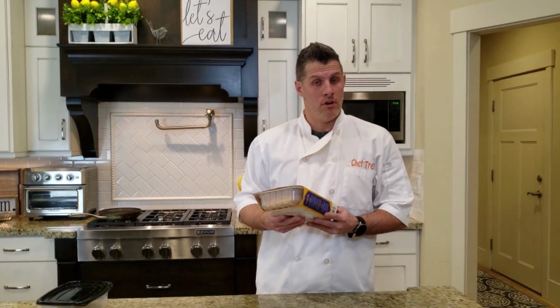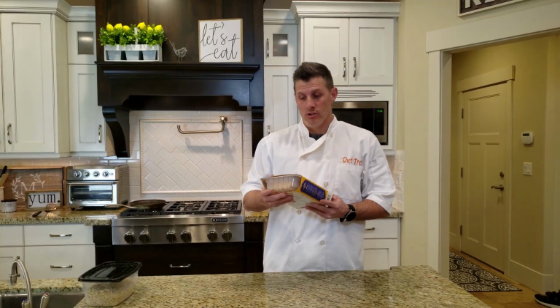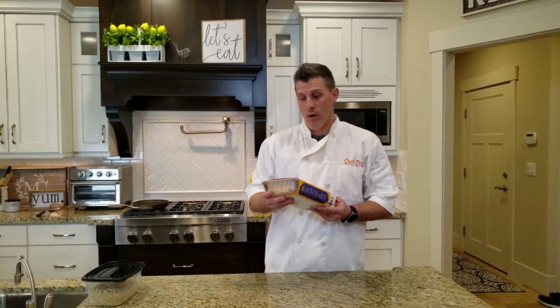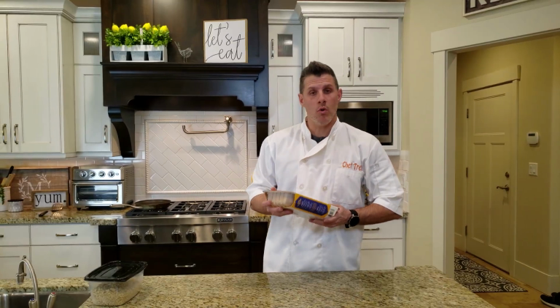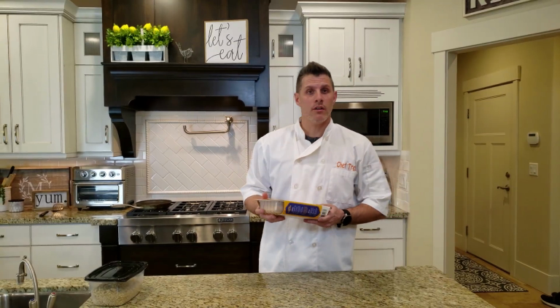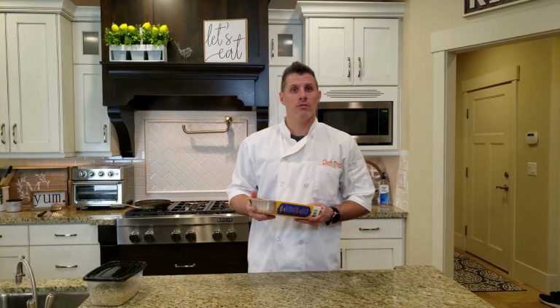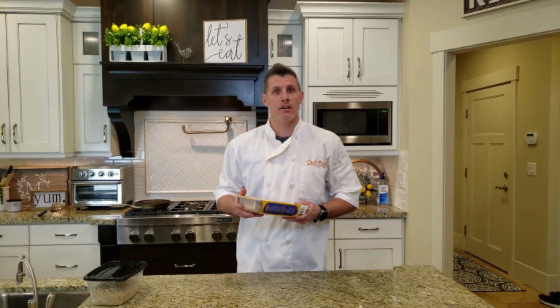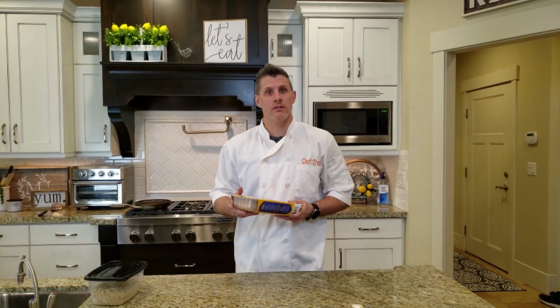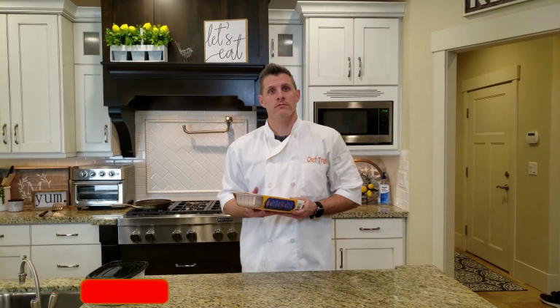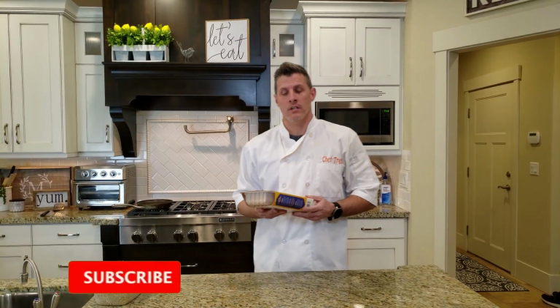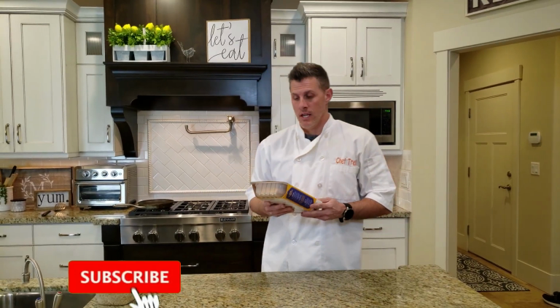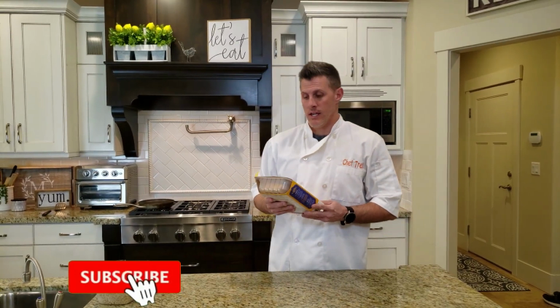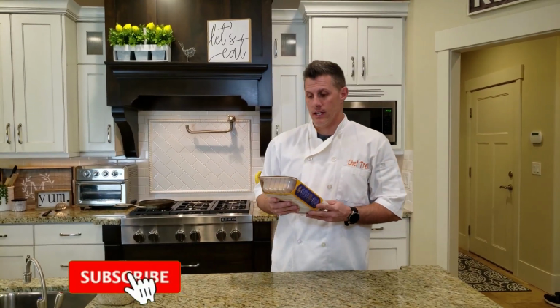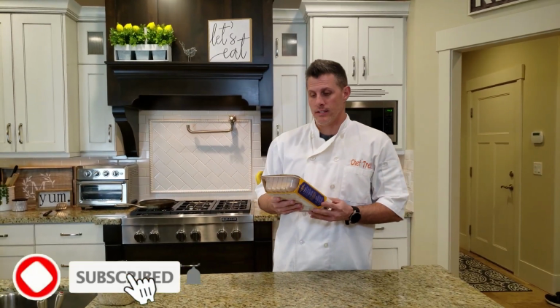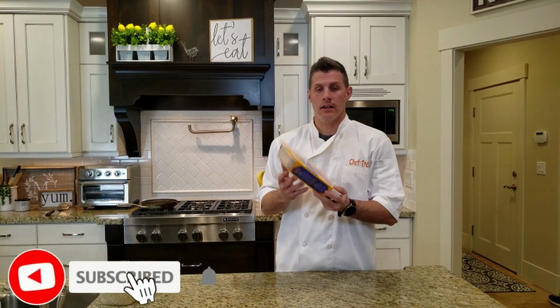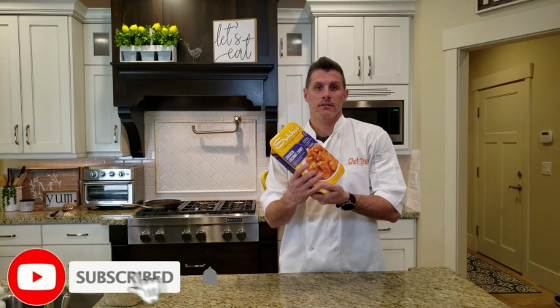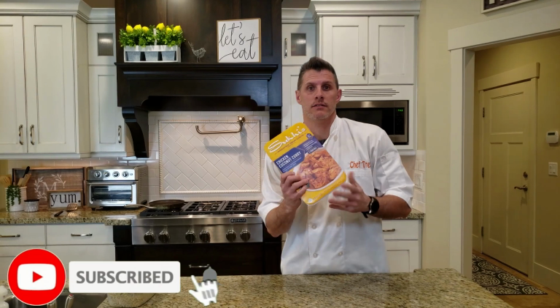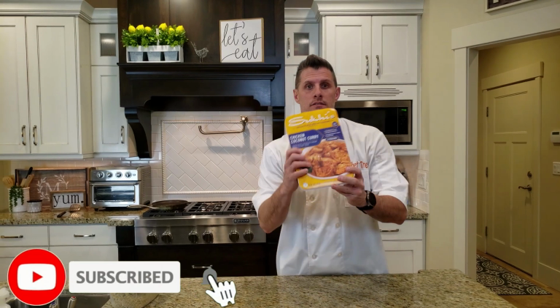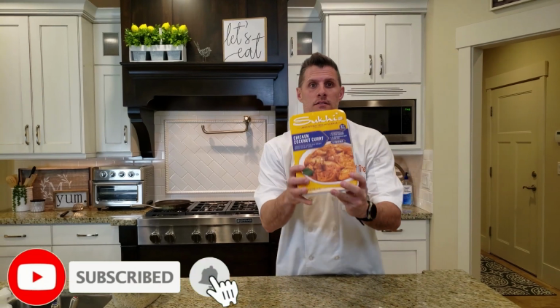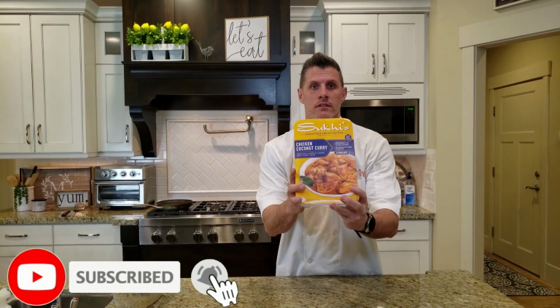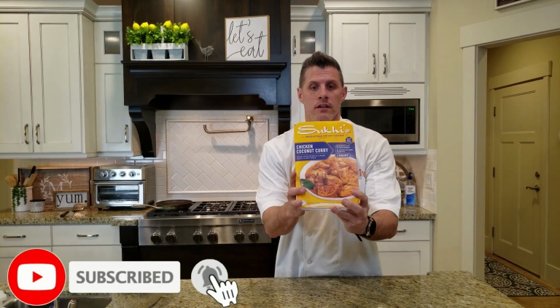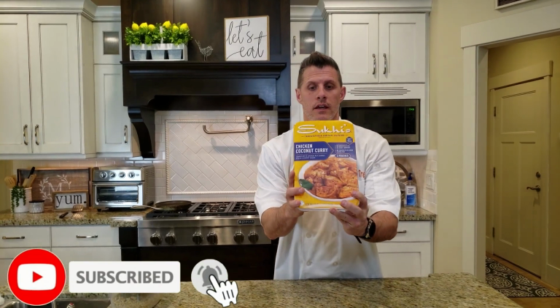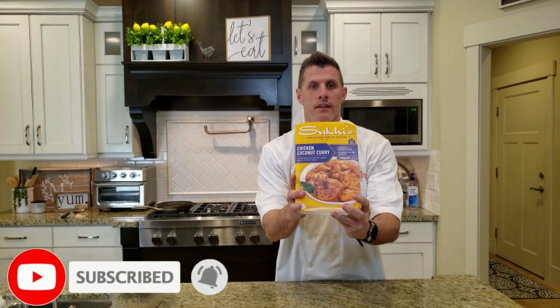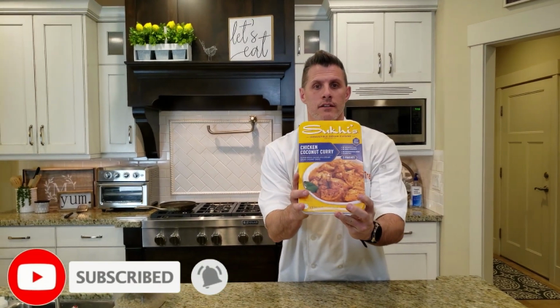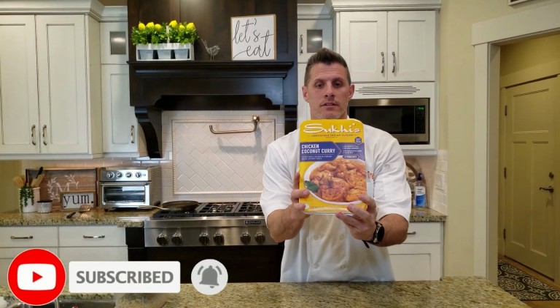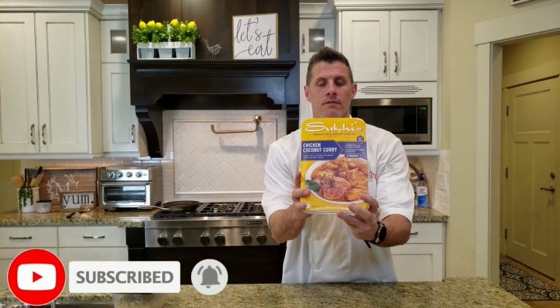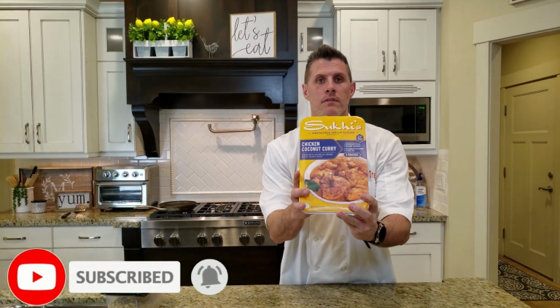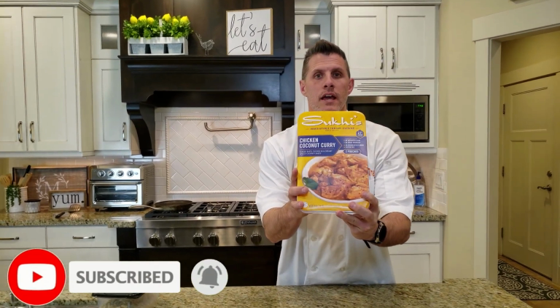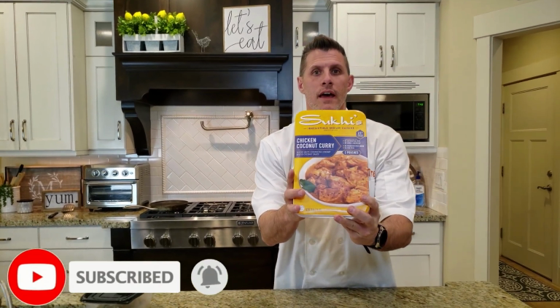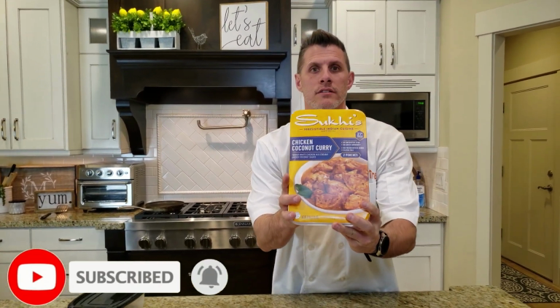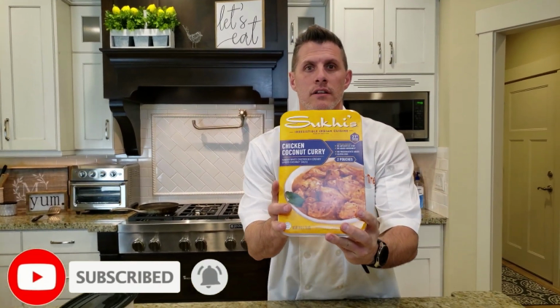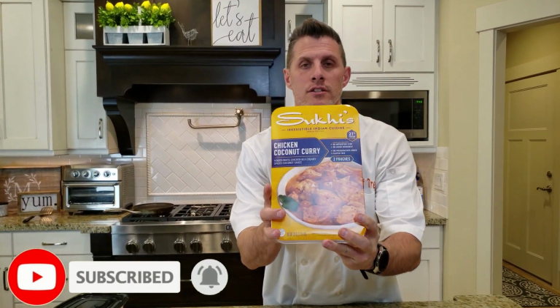So I was walking through Costco and I saw this and I thought to myself, dang, that looks delicious.